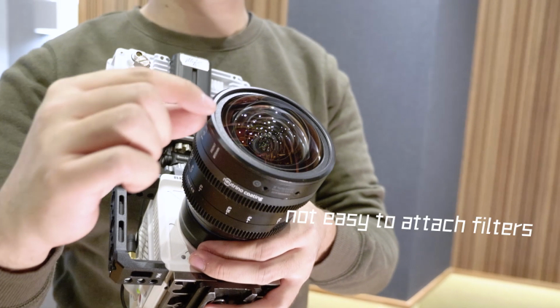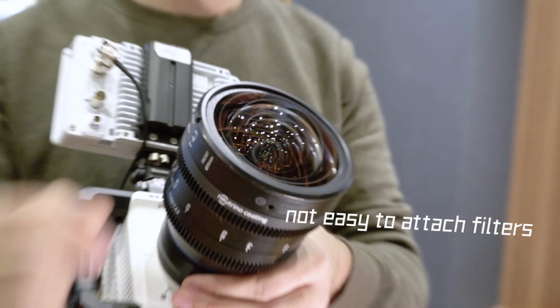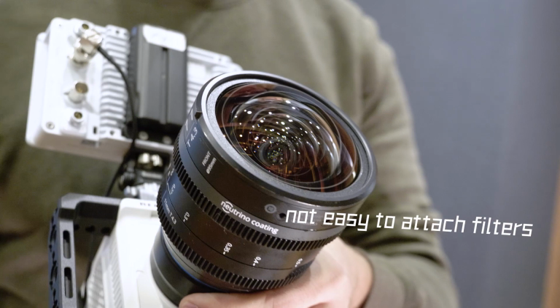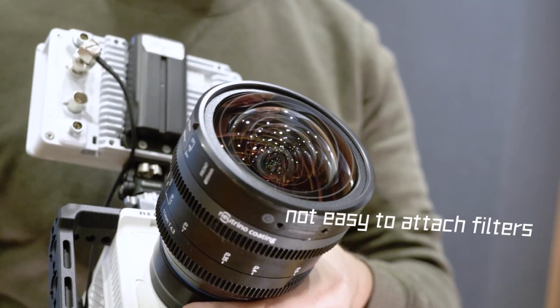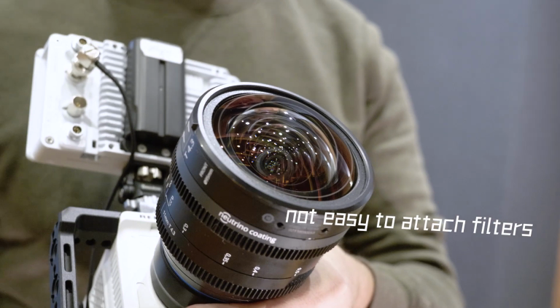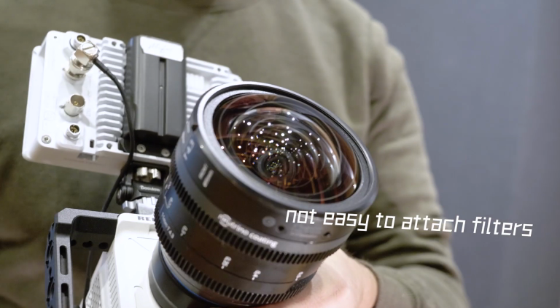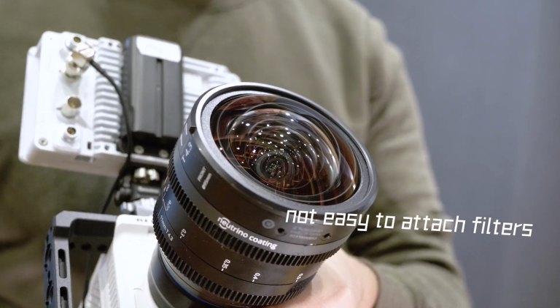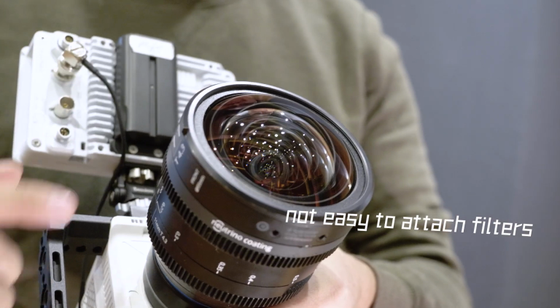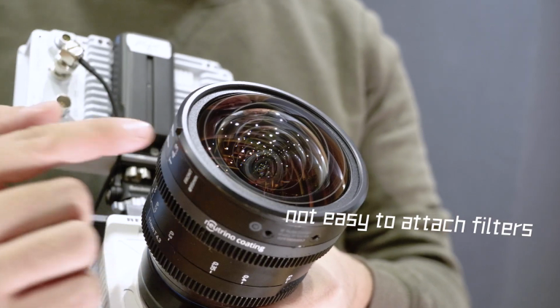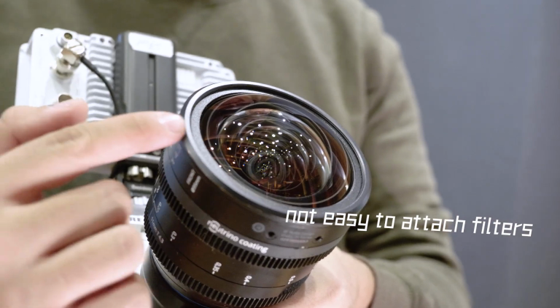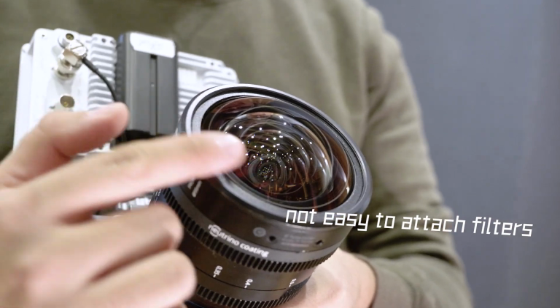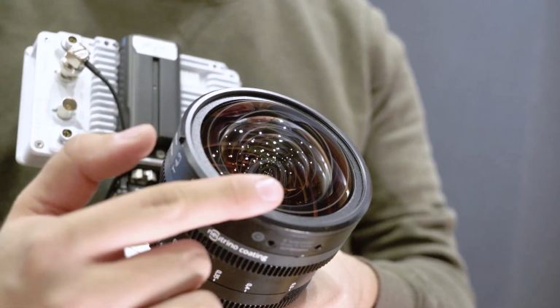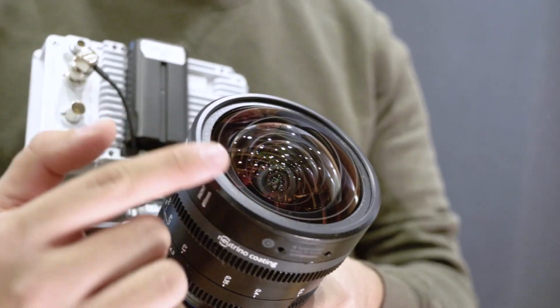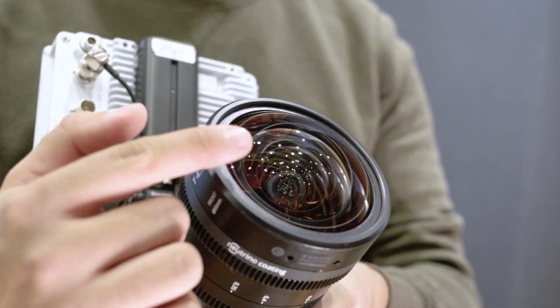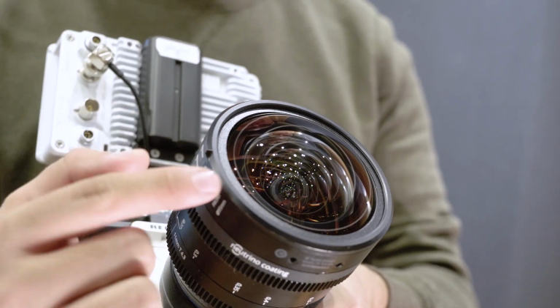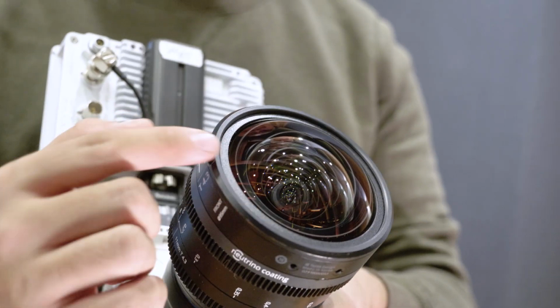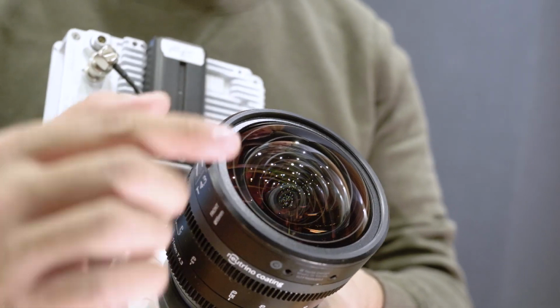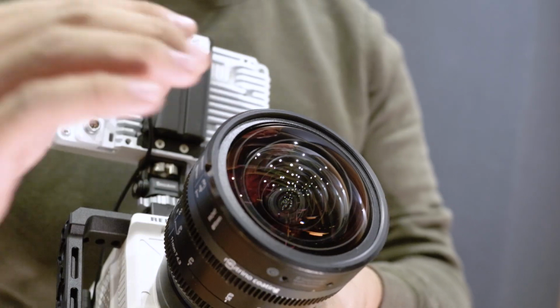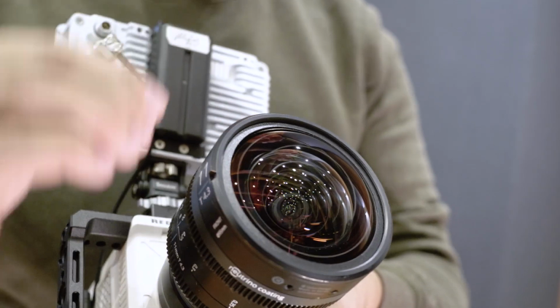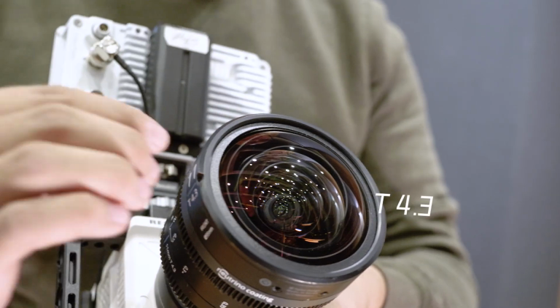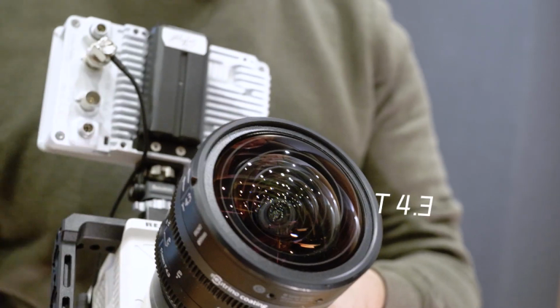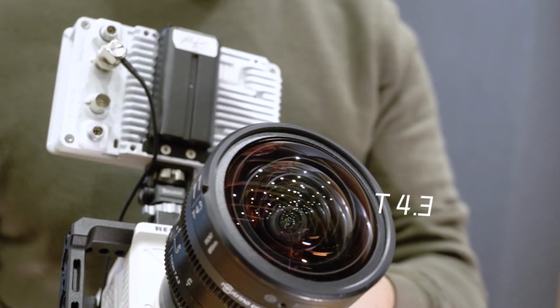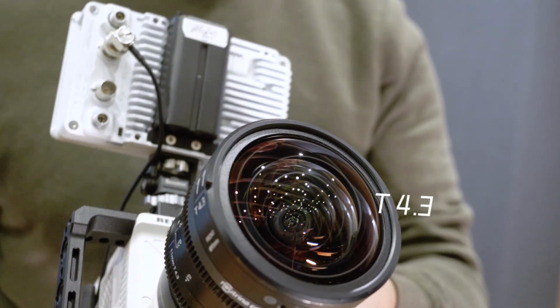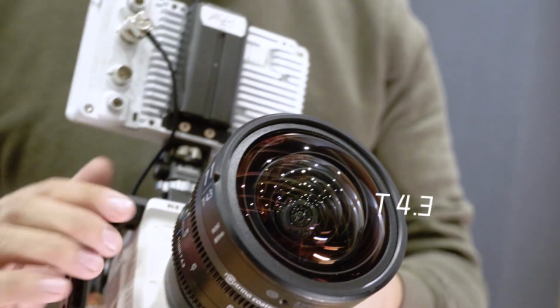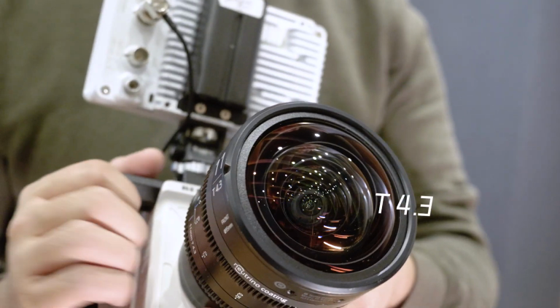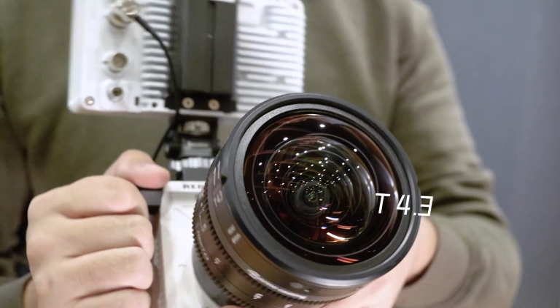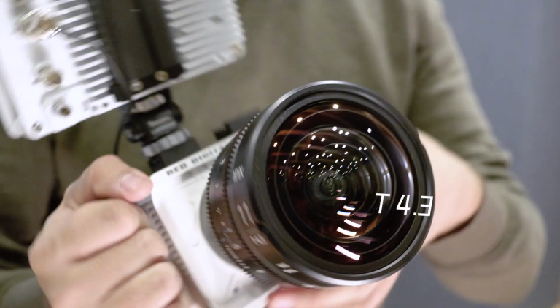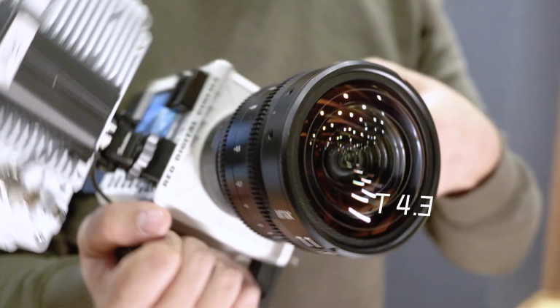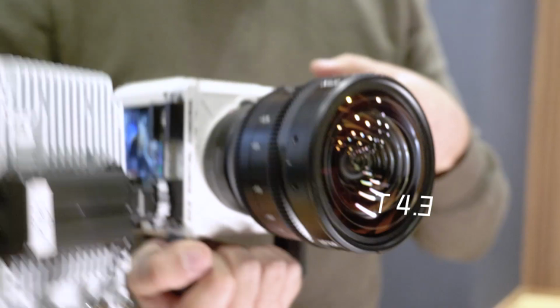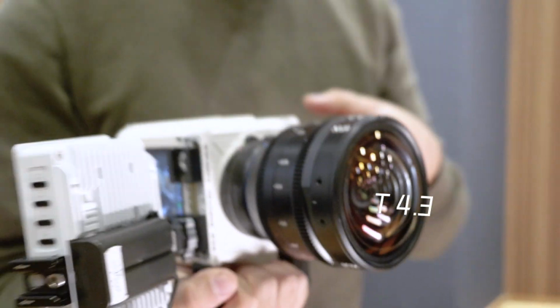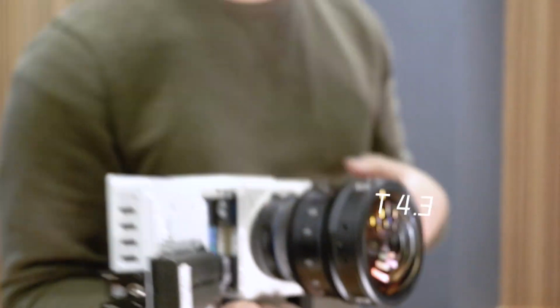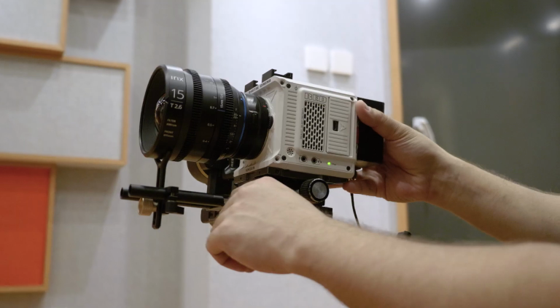Unfortunately, it's not easy to attach any filters on this lens. Also, it's not quite perfectly suitable for low-light shooting scenarios.